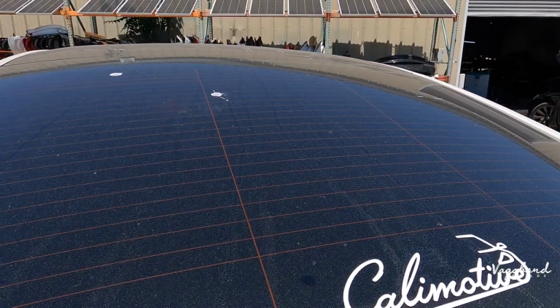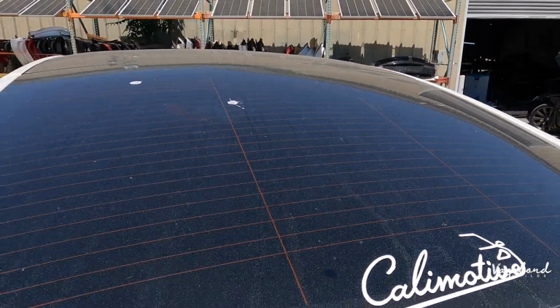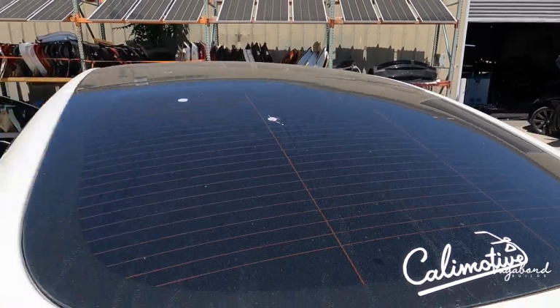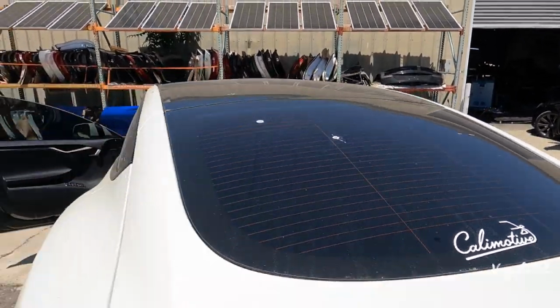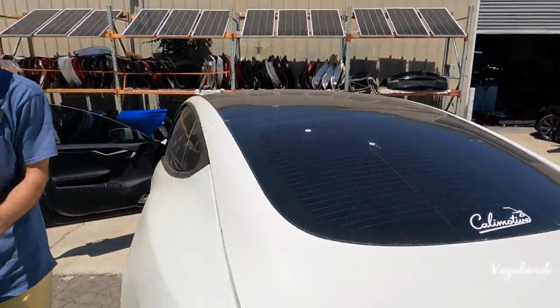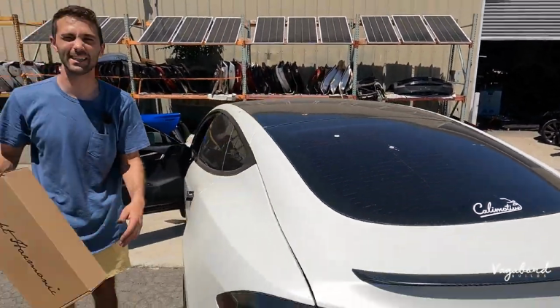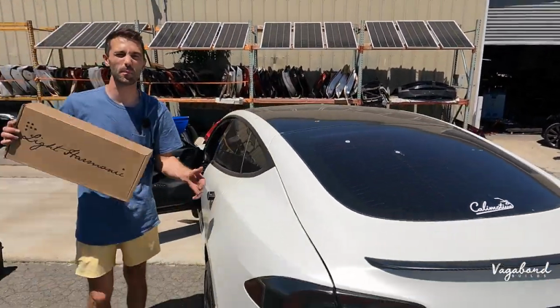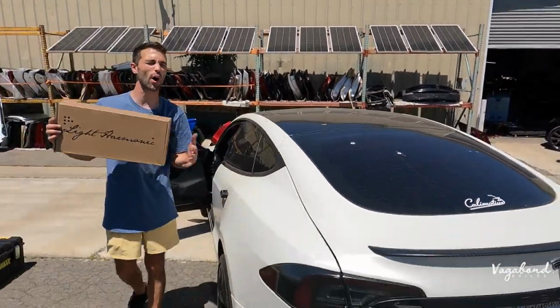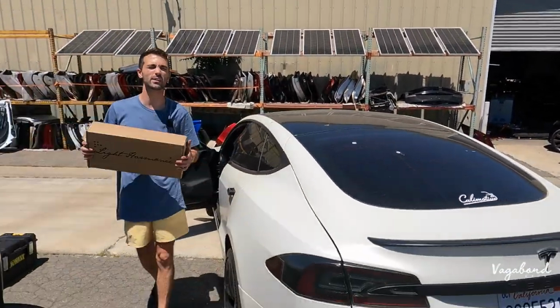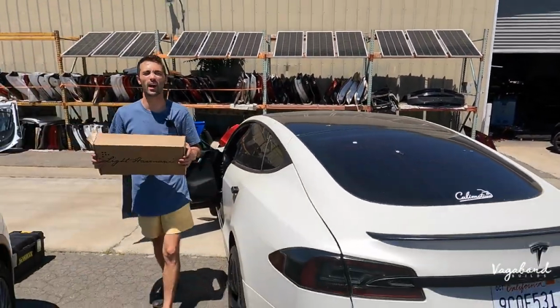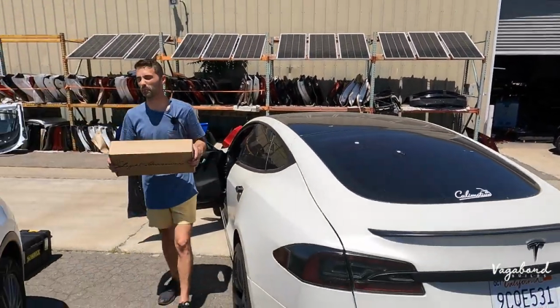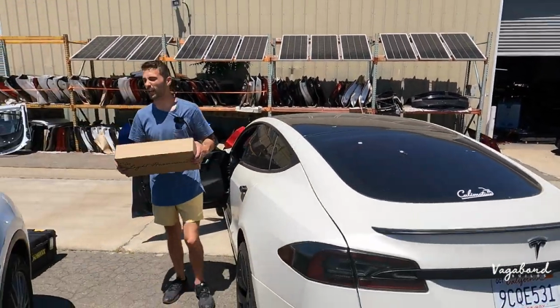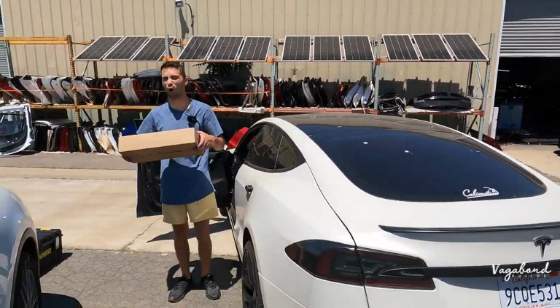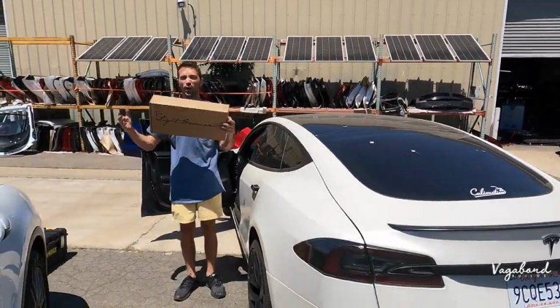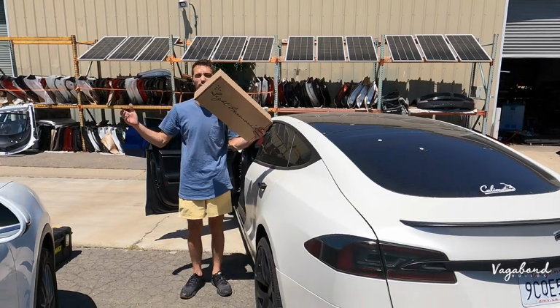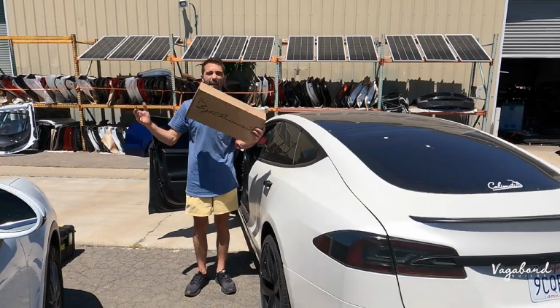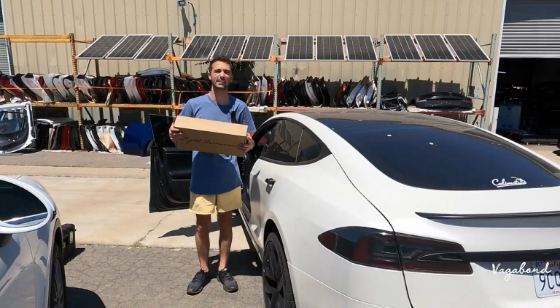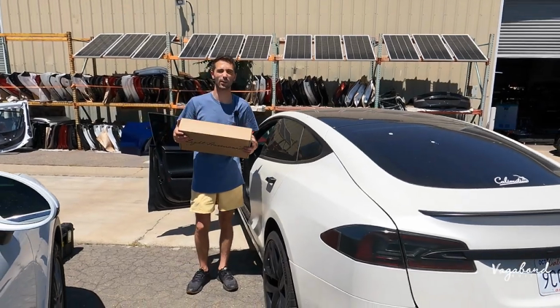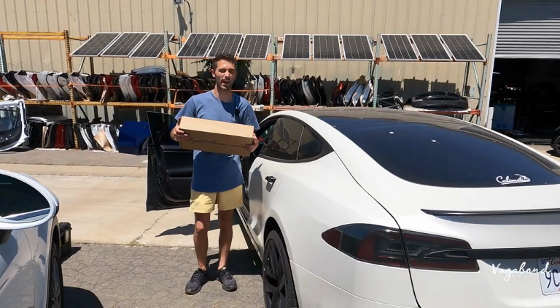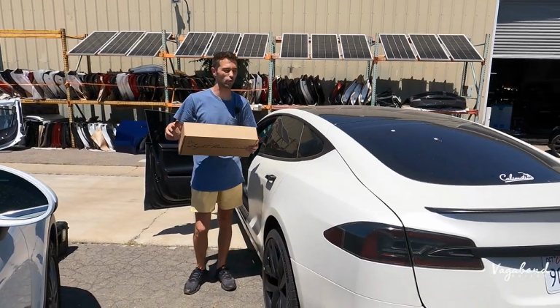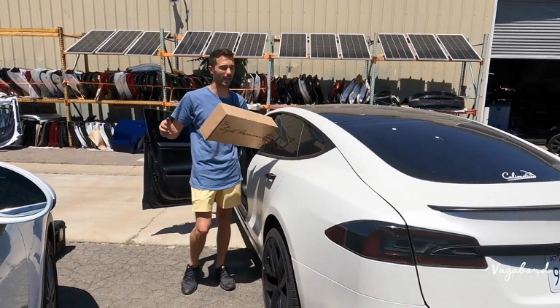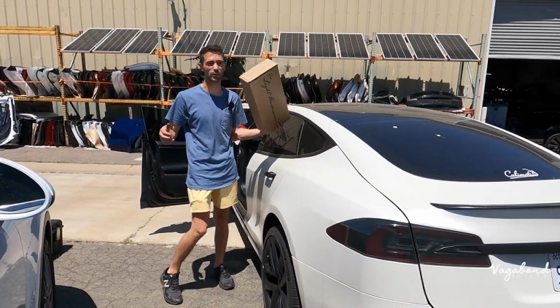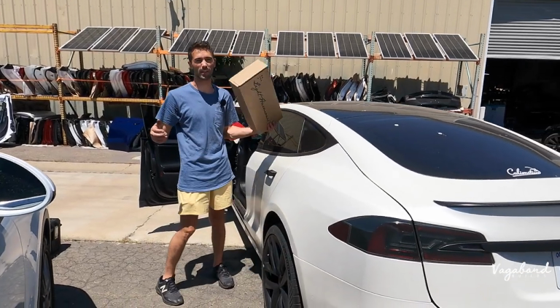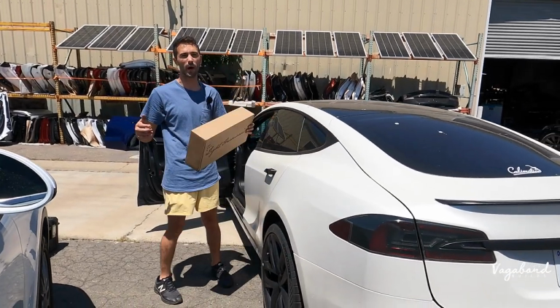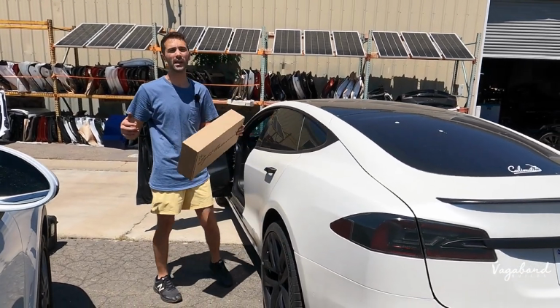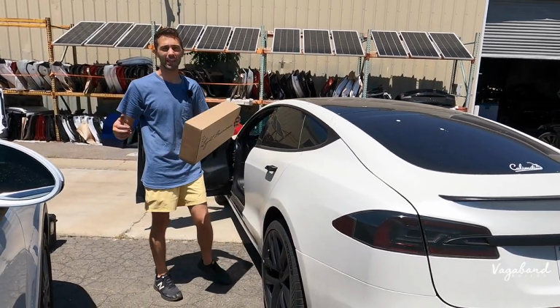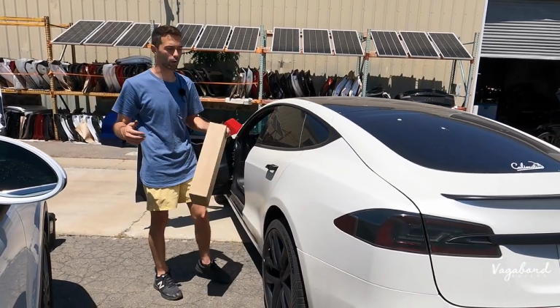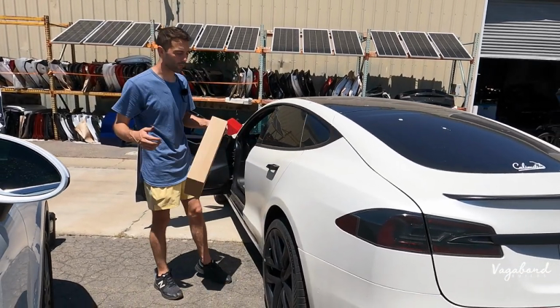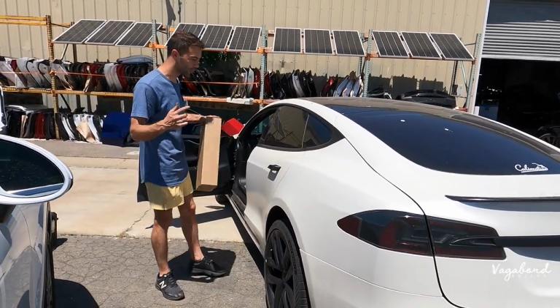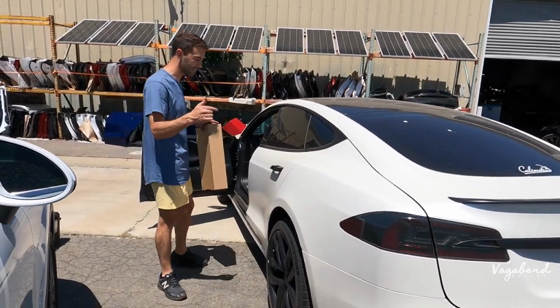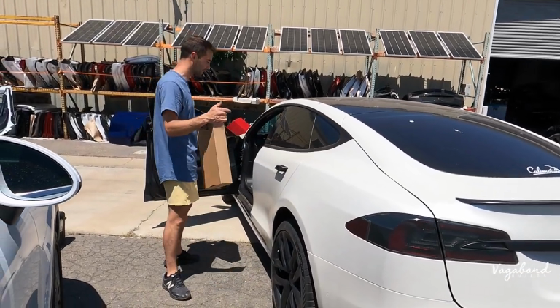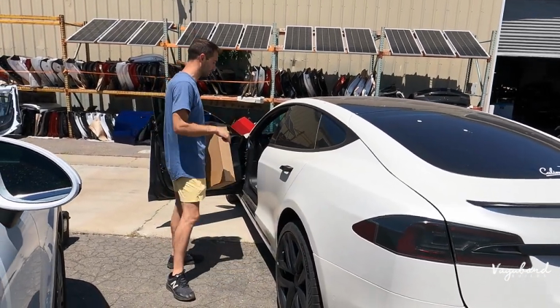If you guys need any Tesla parts, they are a recycling center and you guys can just hit them up, give them a call for your Teslas.